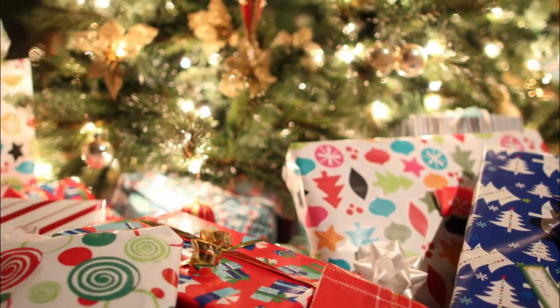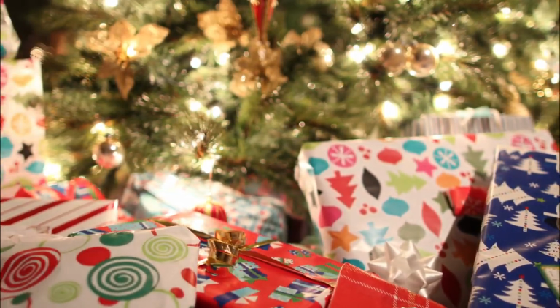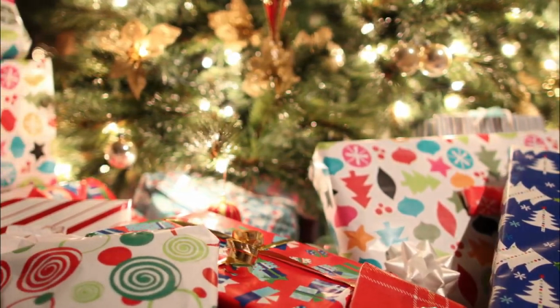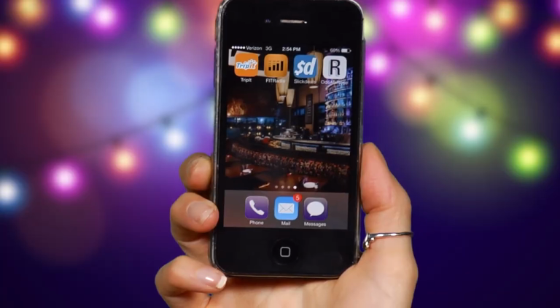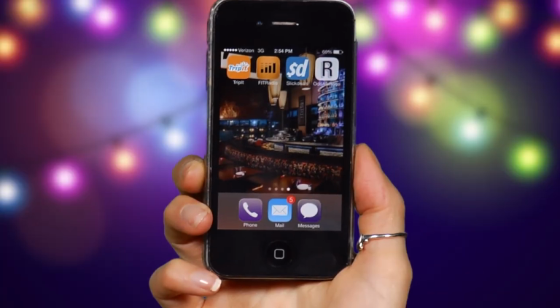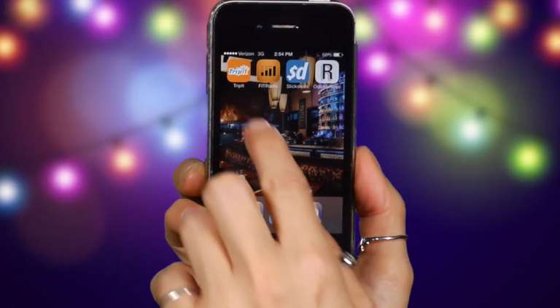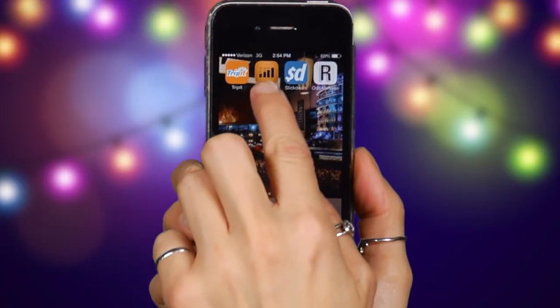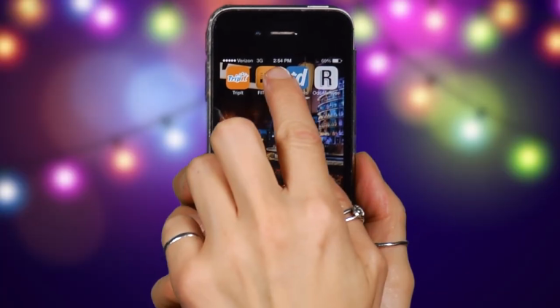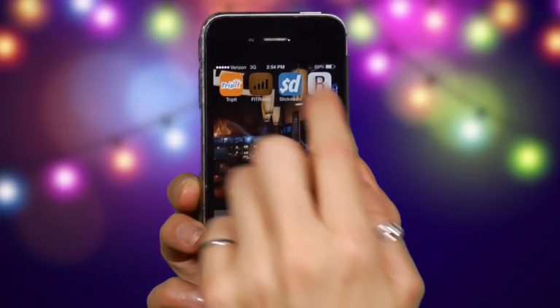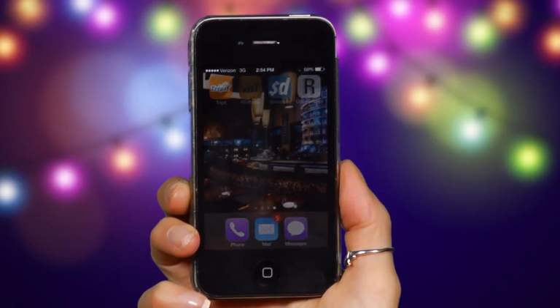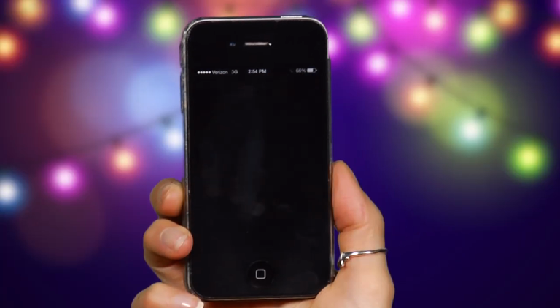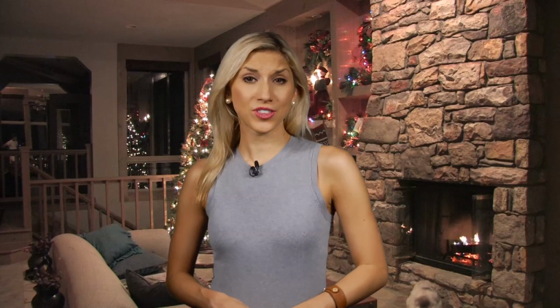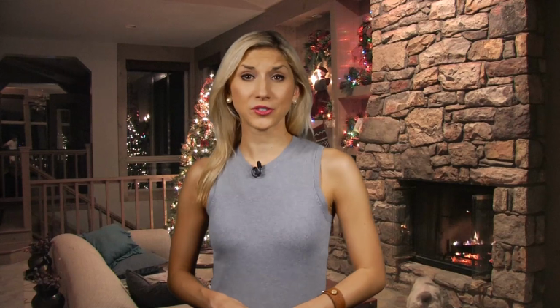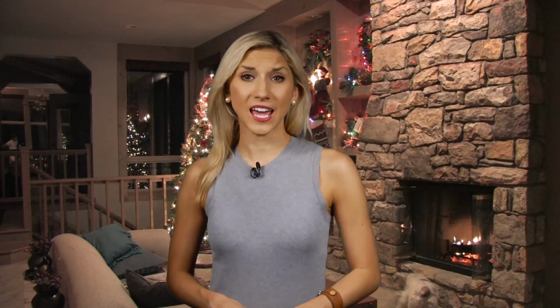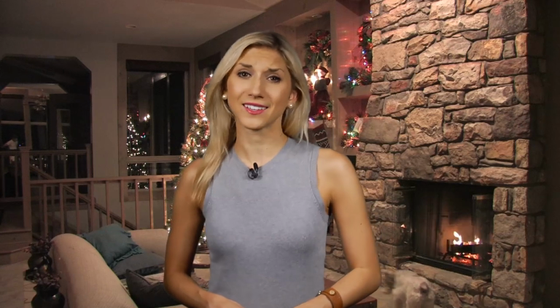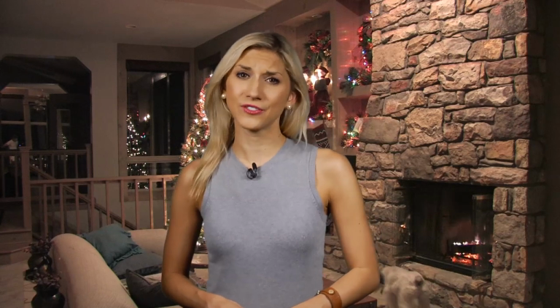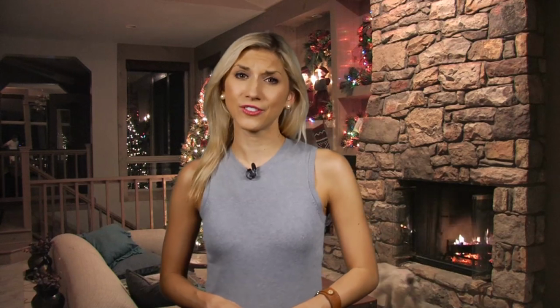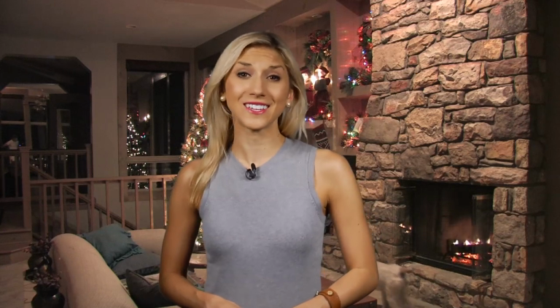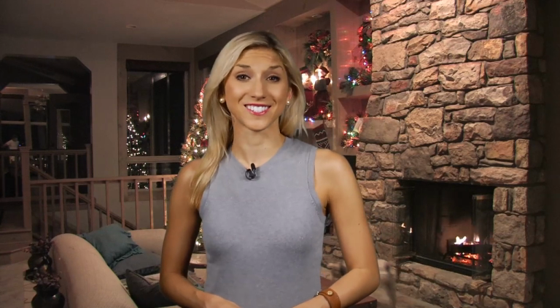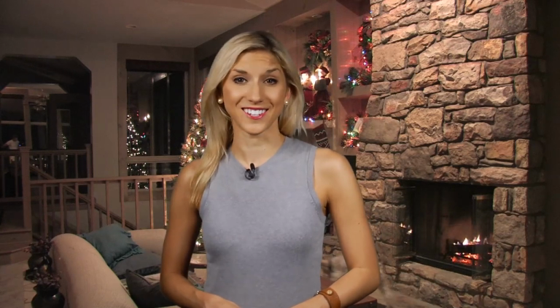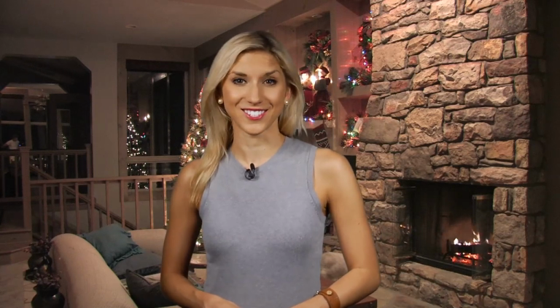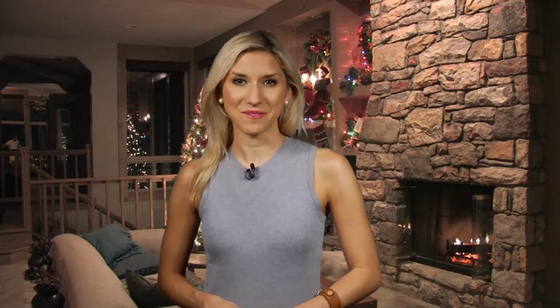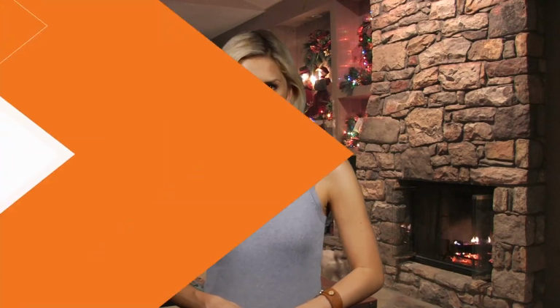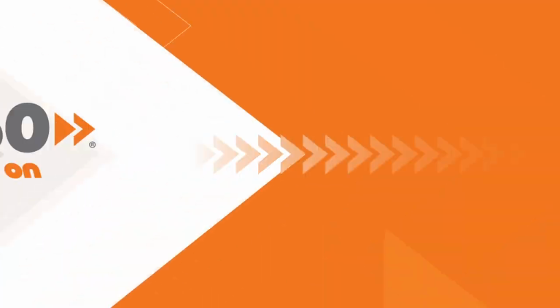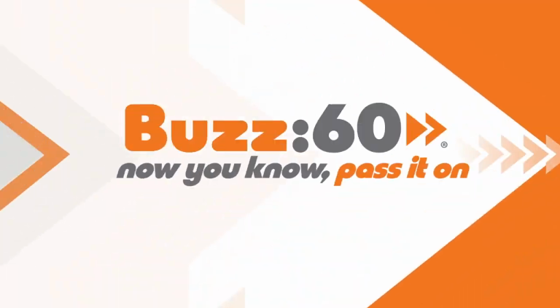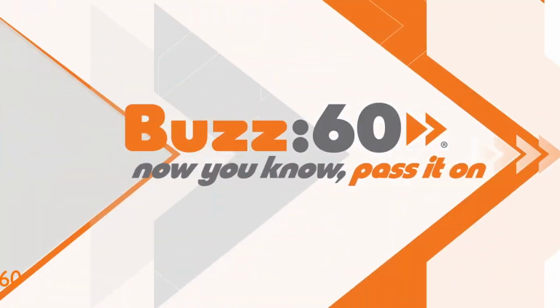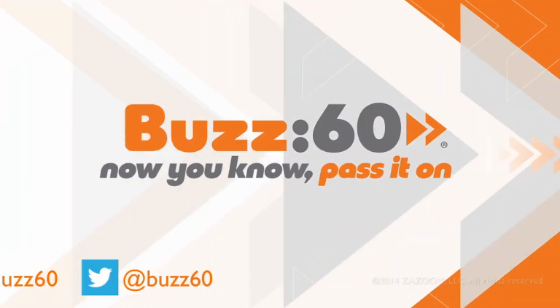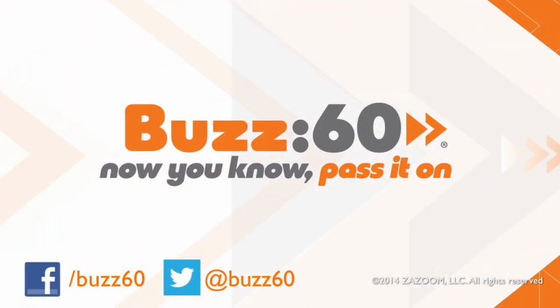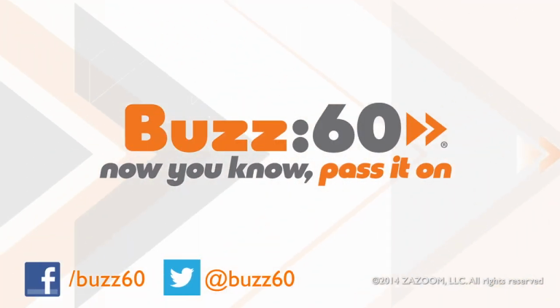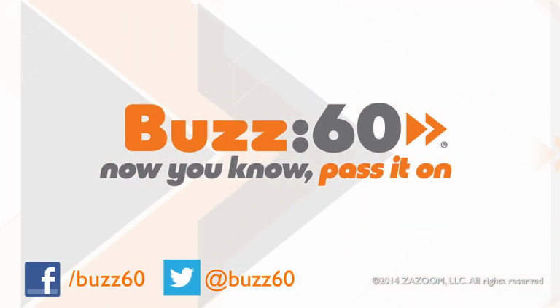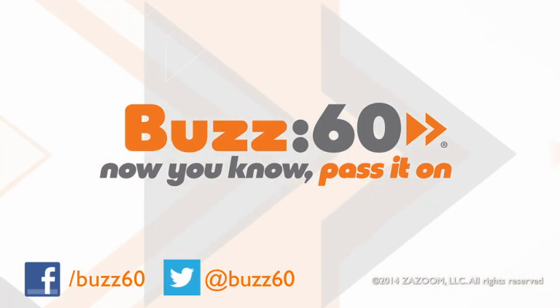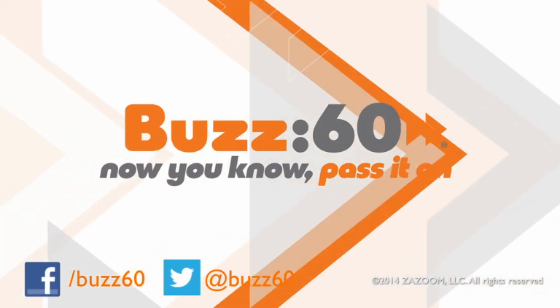So take it easy this holiday season and check out some of these apps. With a little tech, gift-giving is a cinch. Buzz60, now you know, pass it on.